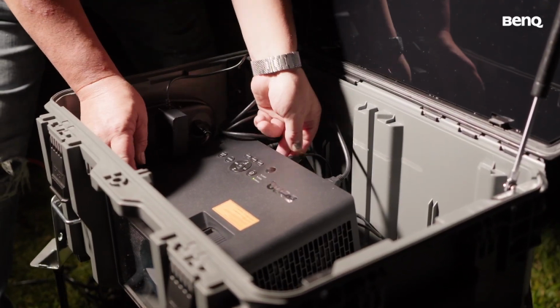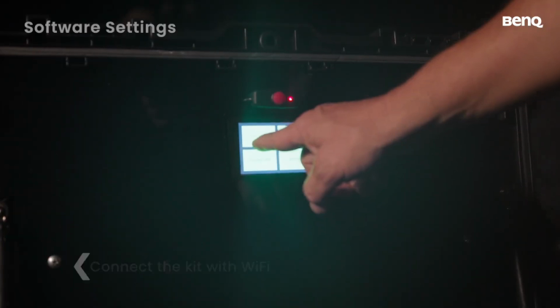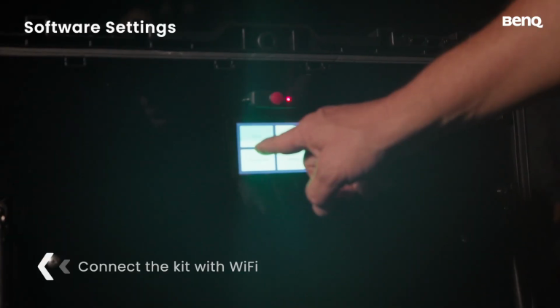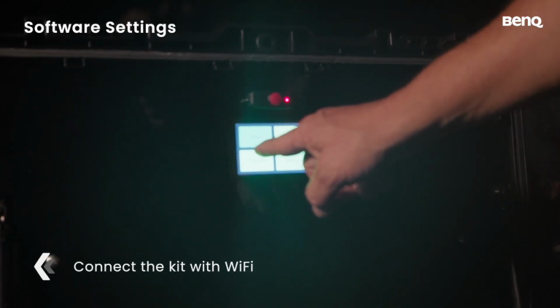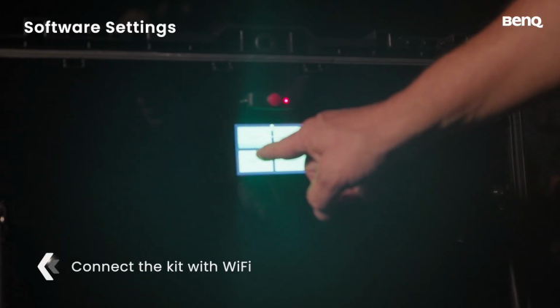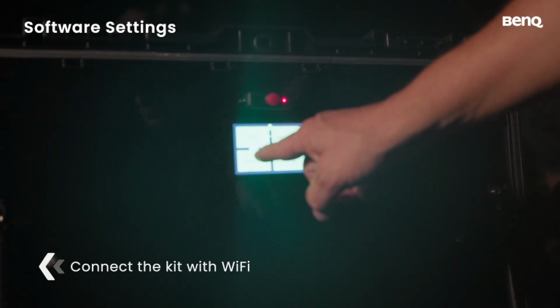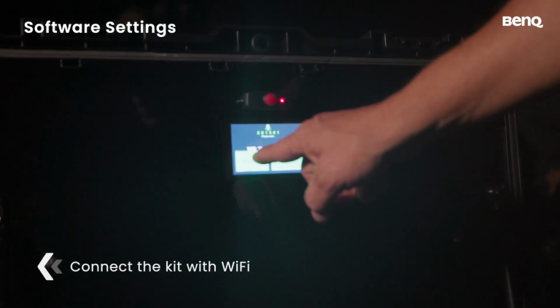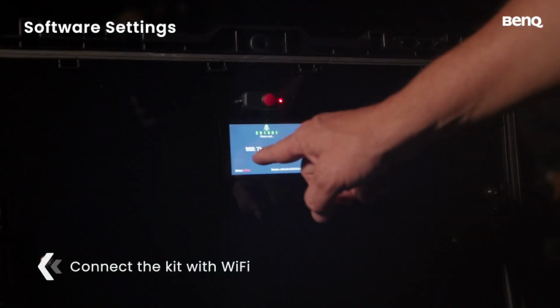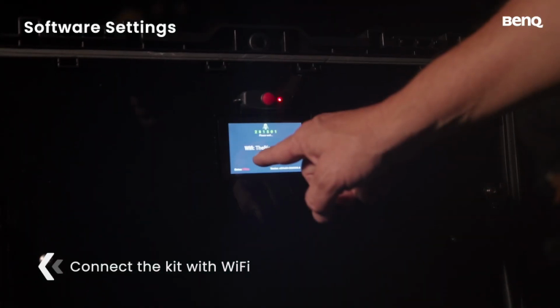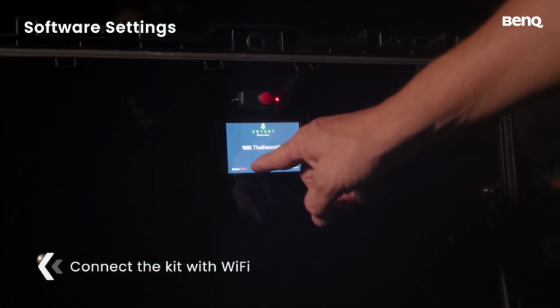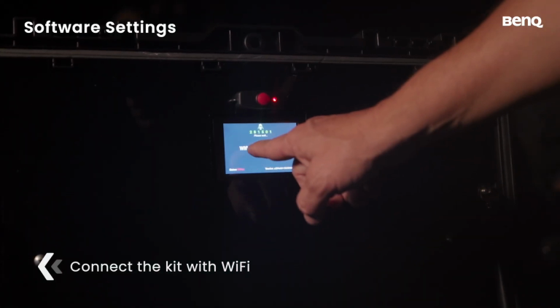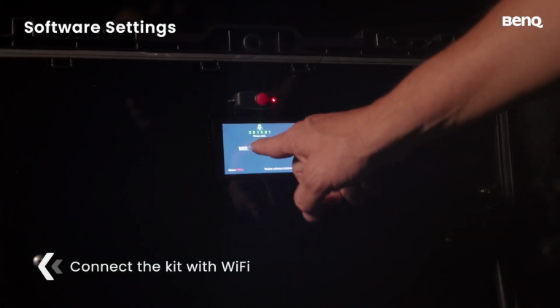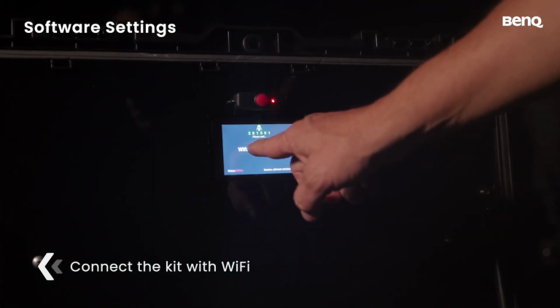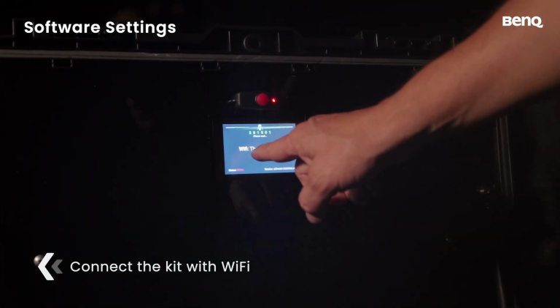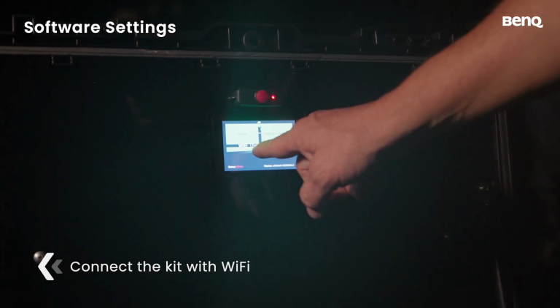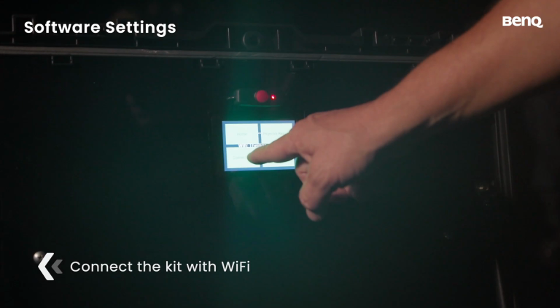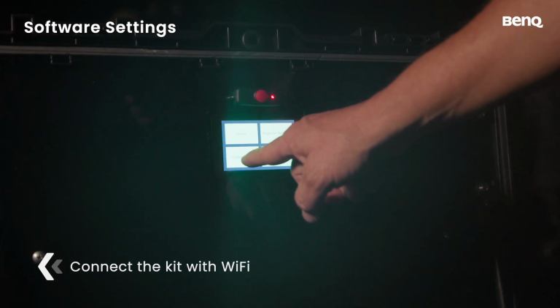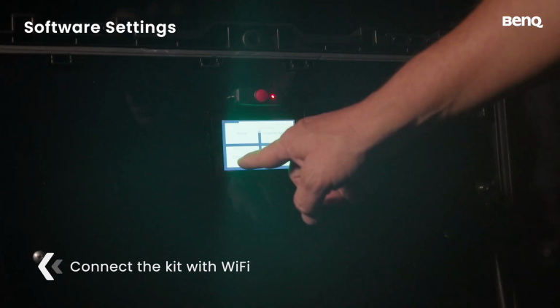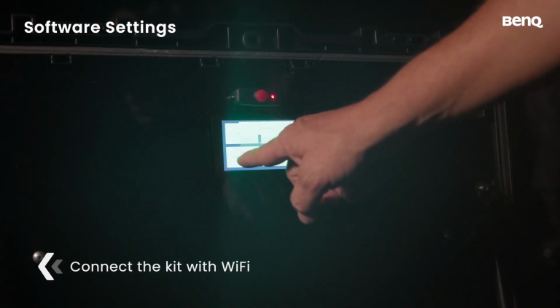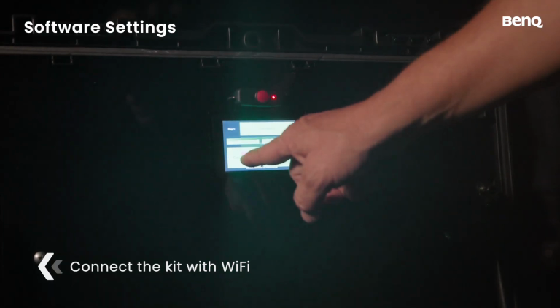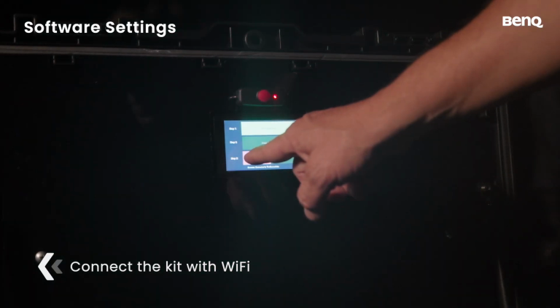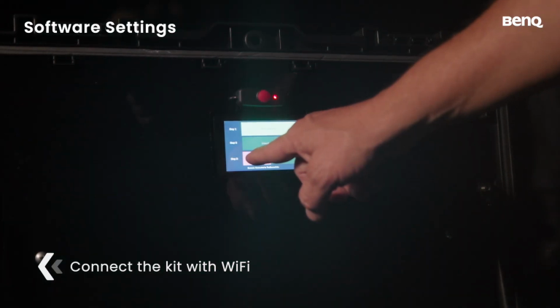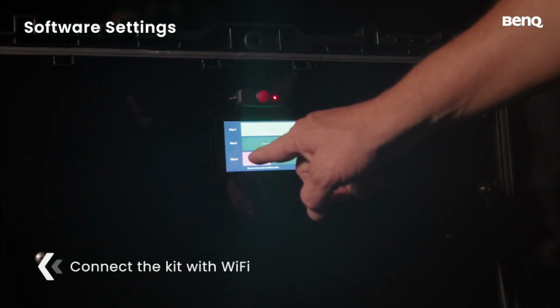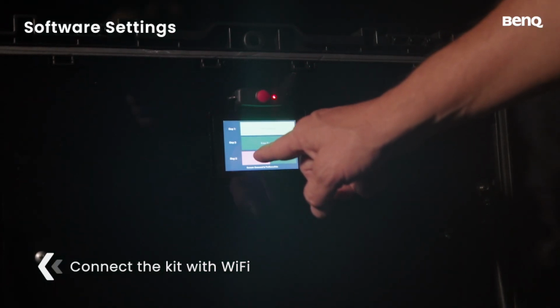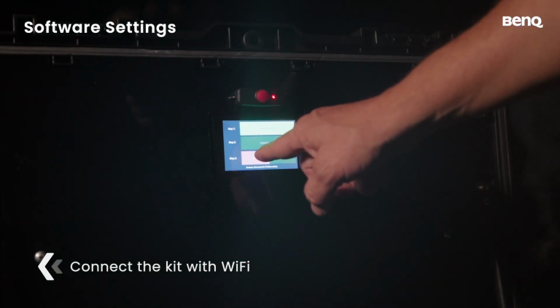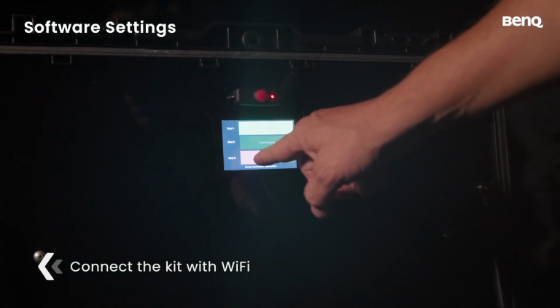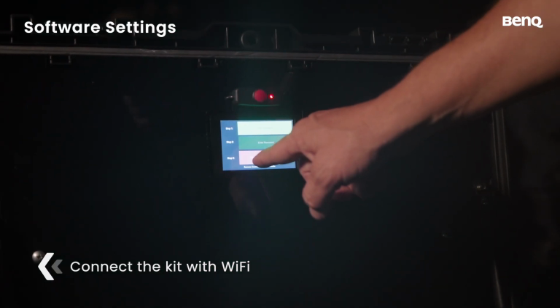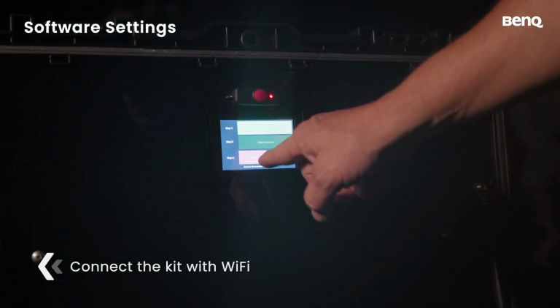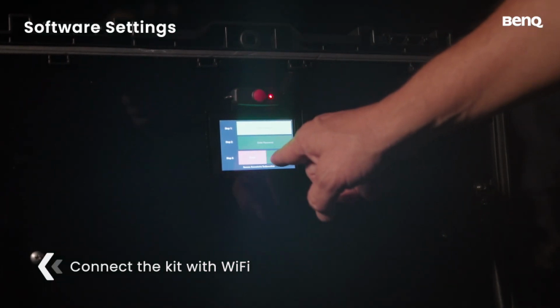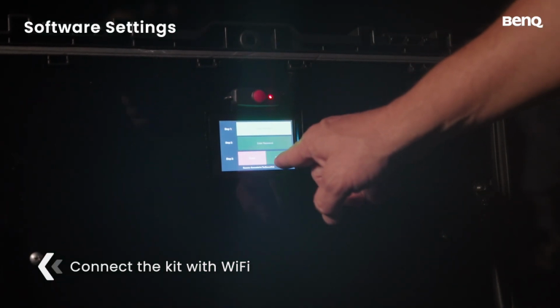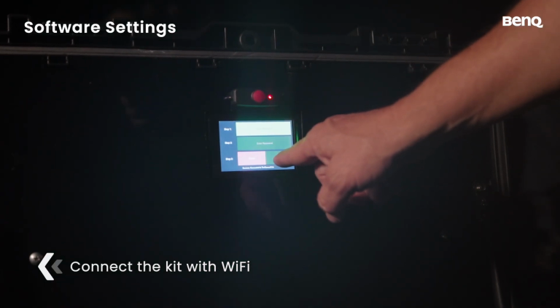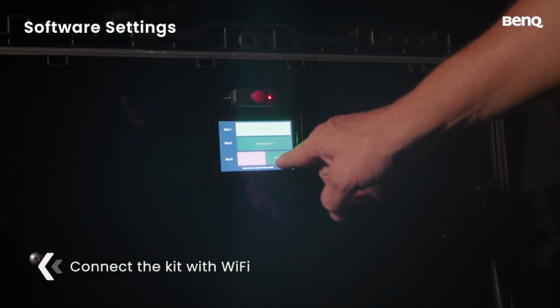Let's move on to software settings. Connect to Wi-Fi. Once connected, tap Close.